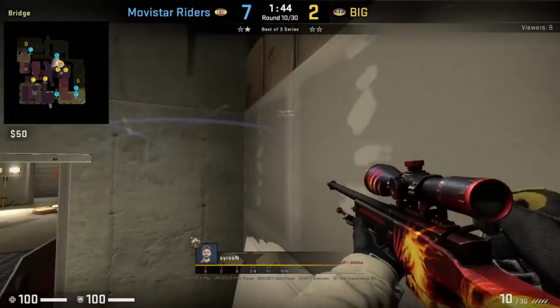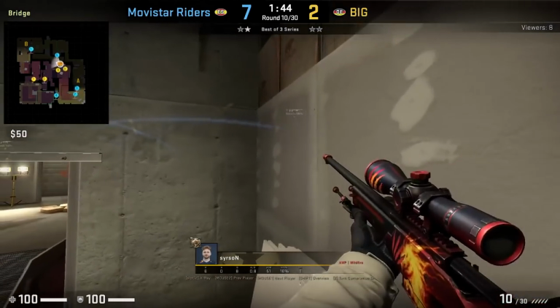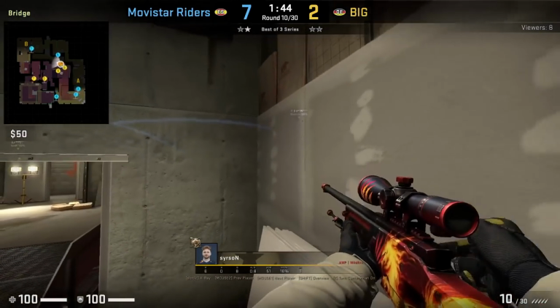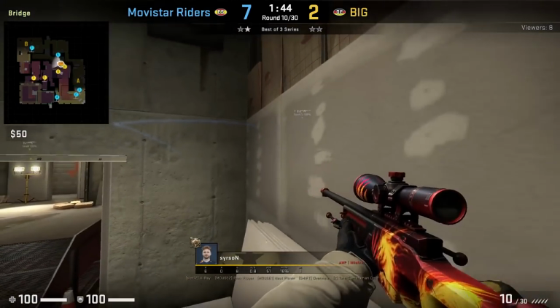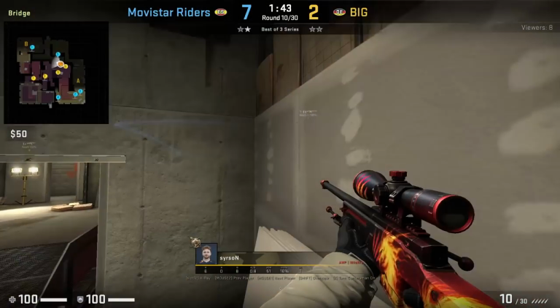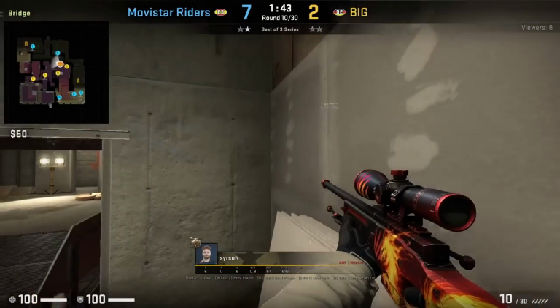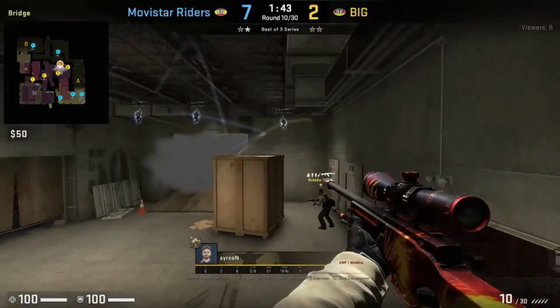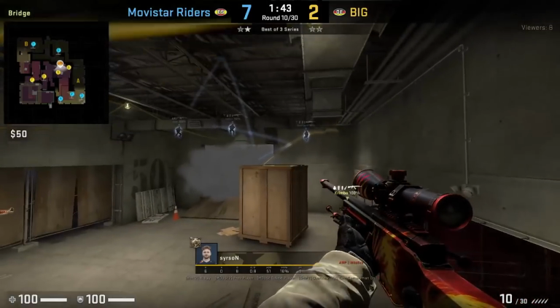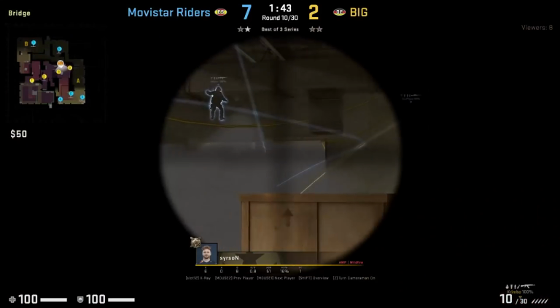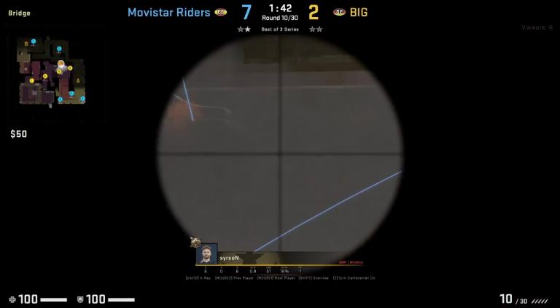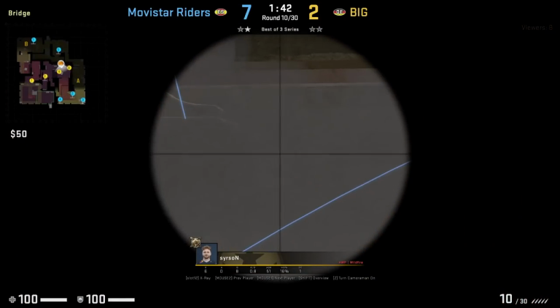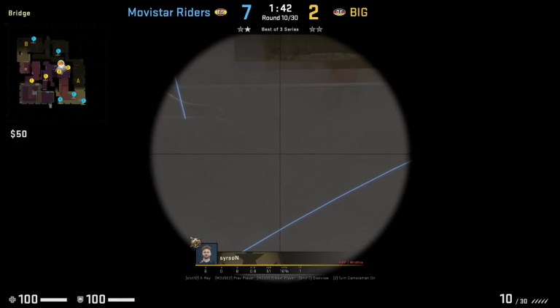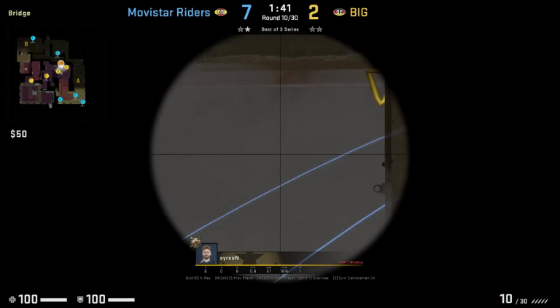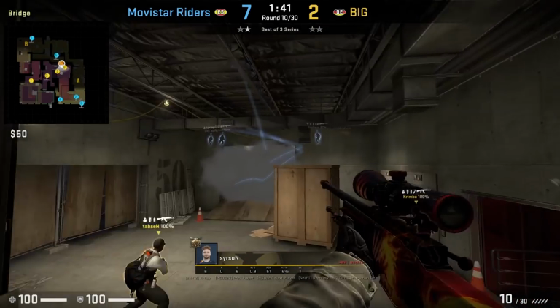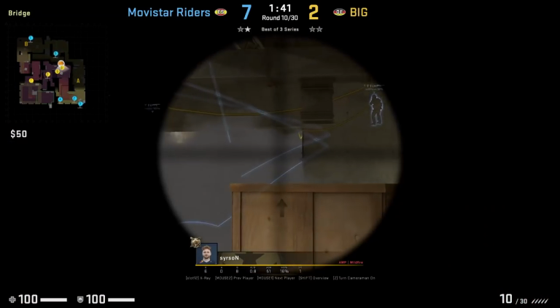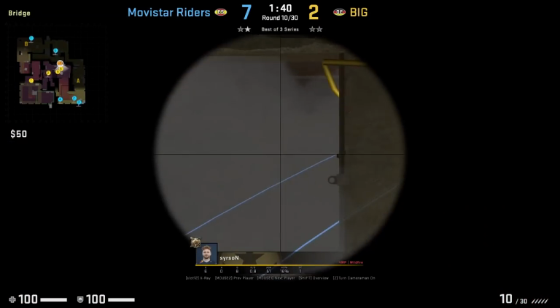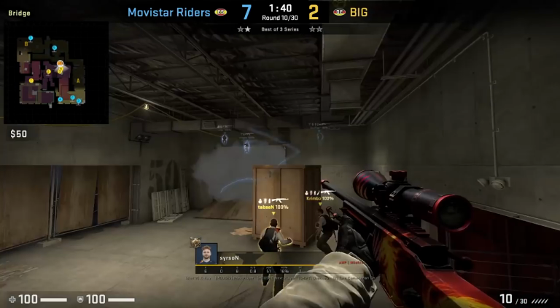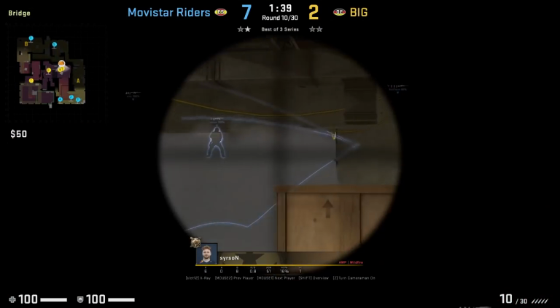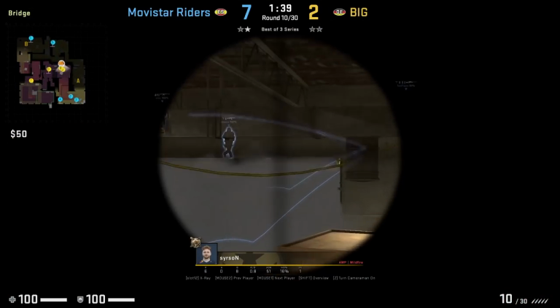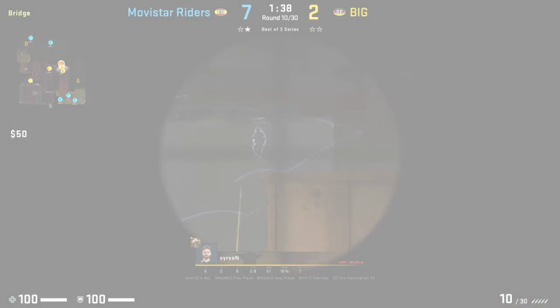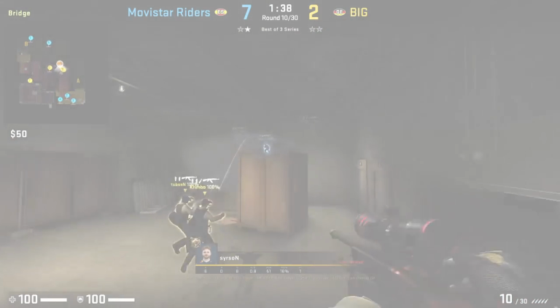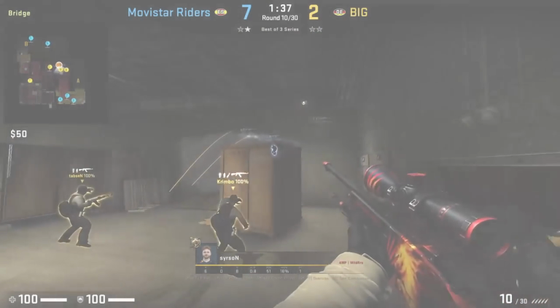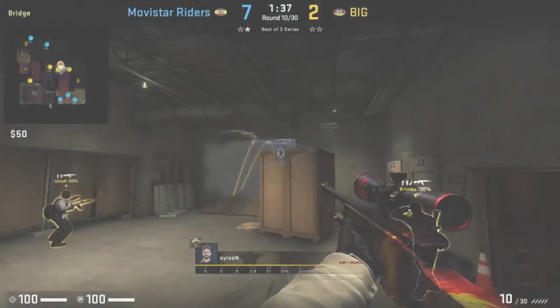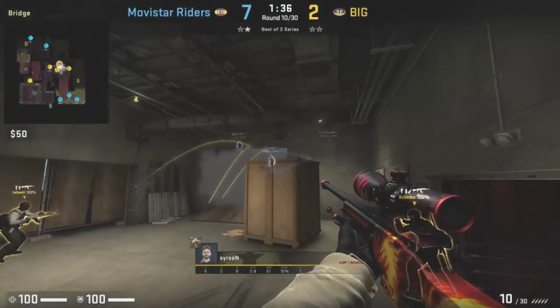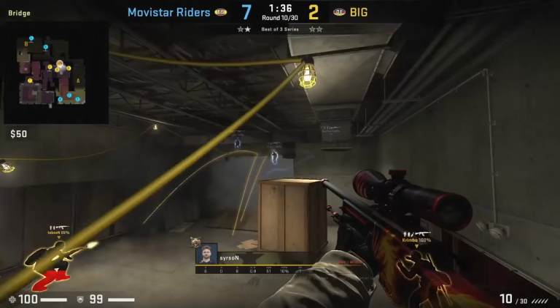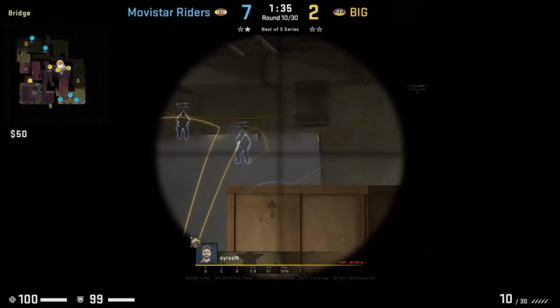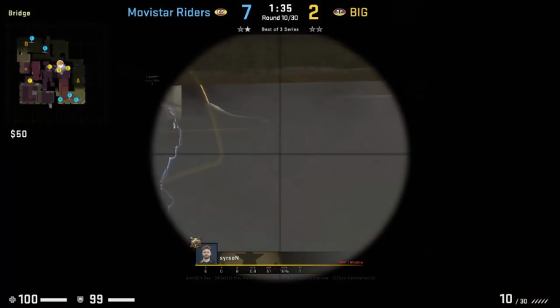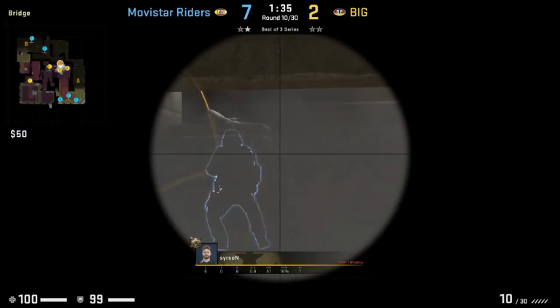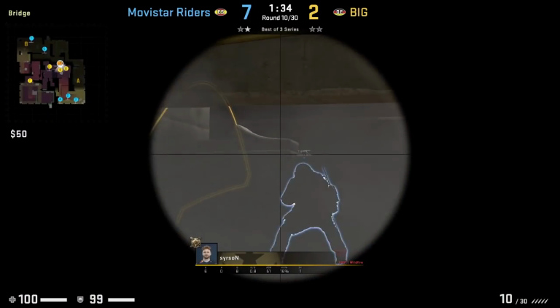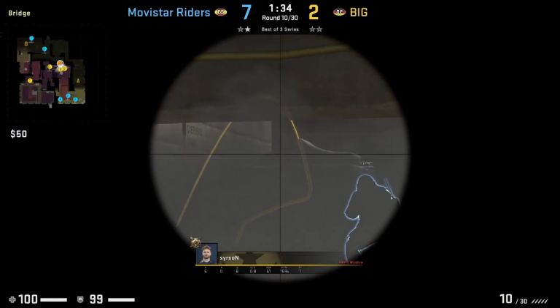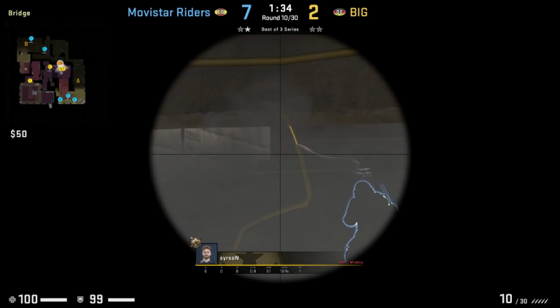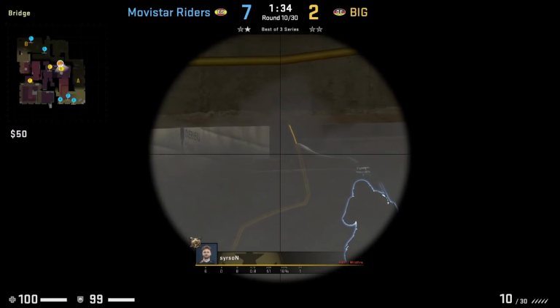Searsson gets on top of the boards towards the back of ramp where he holds sandbags, spotting the CT's head — he hits a nice shot onto Mopes.